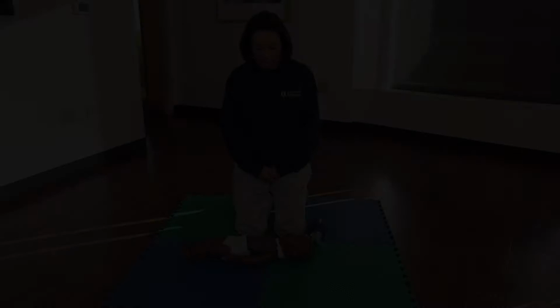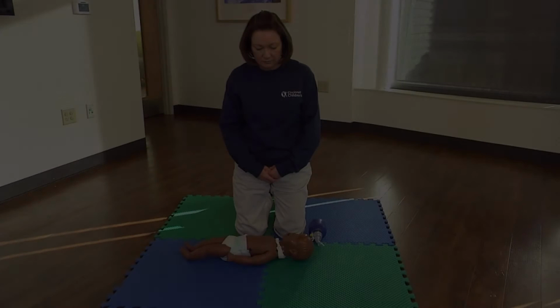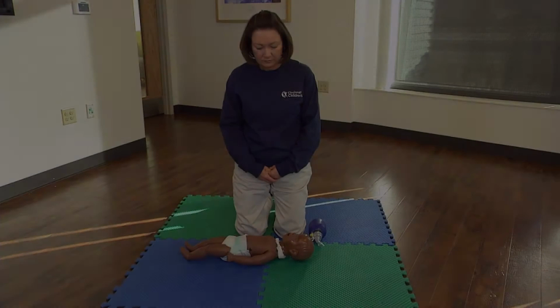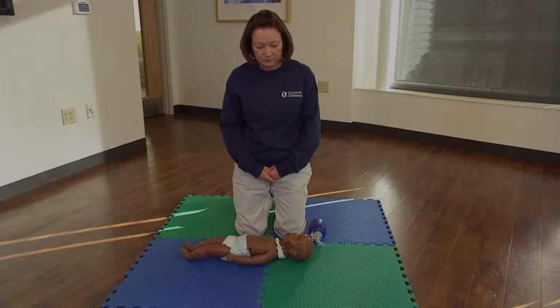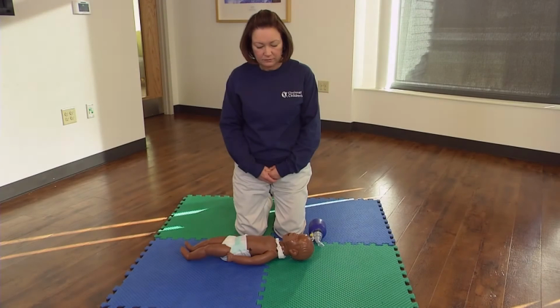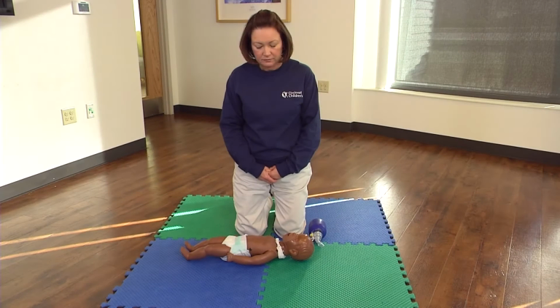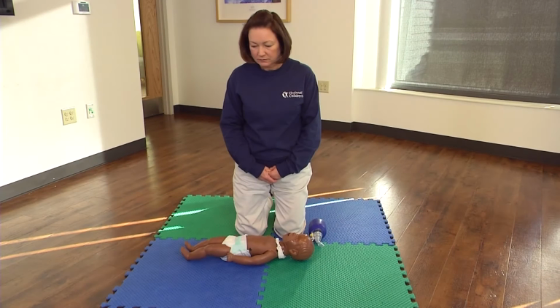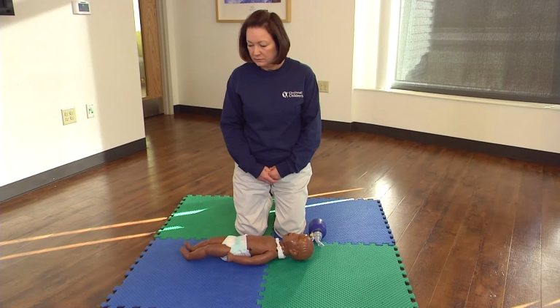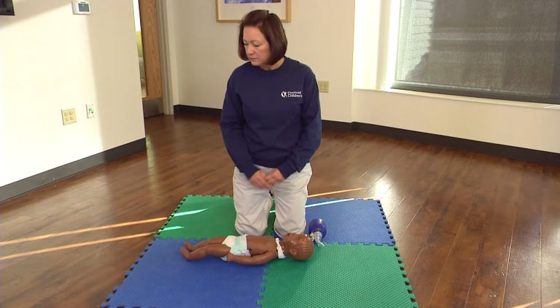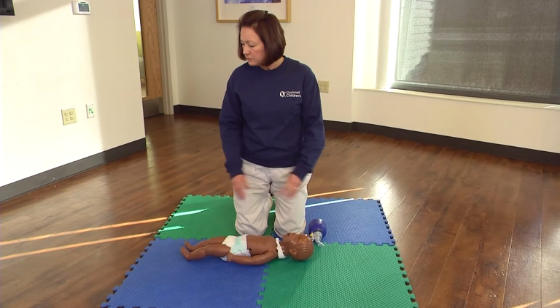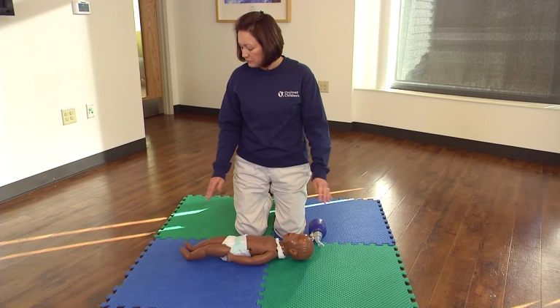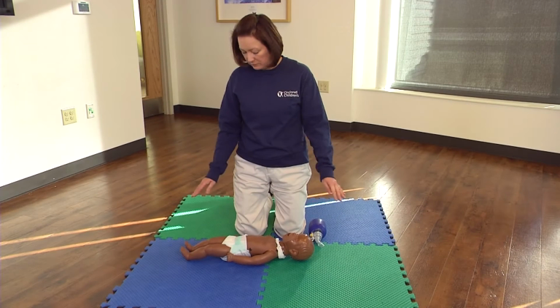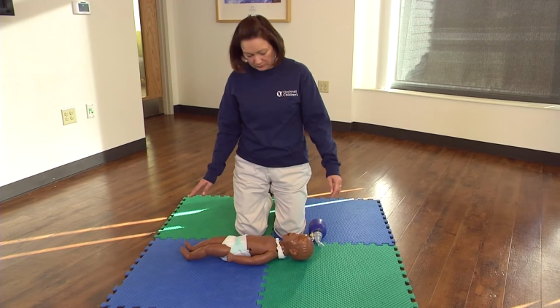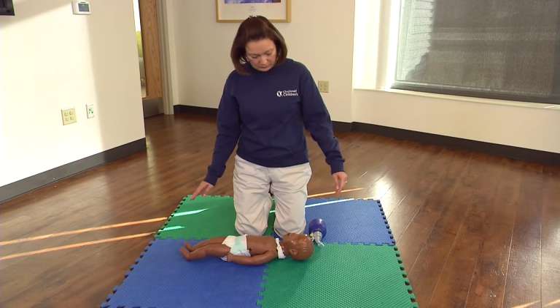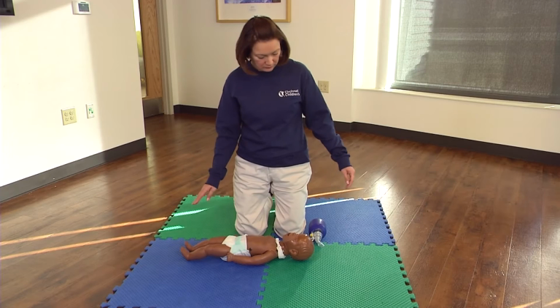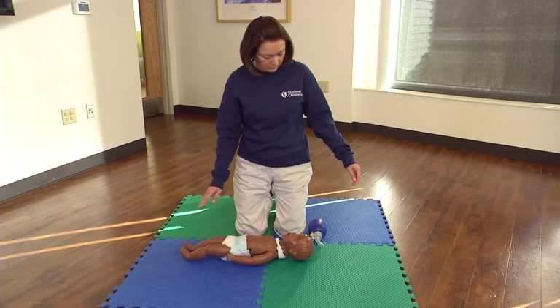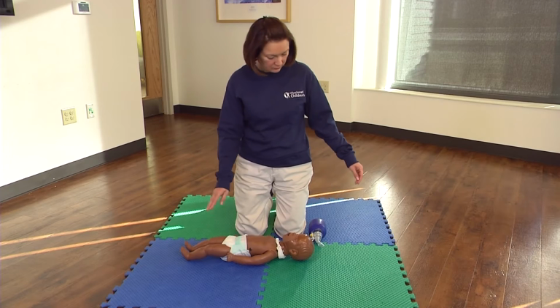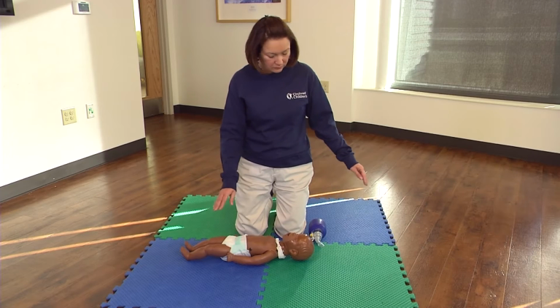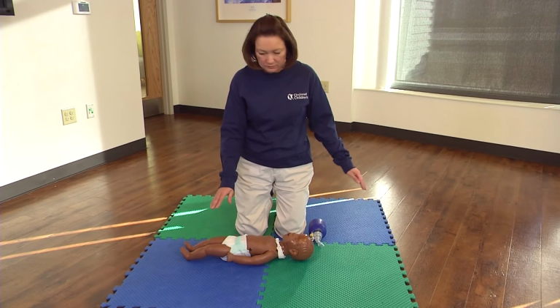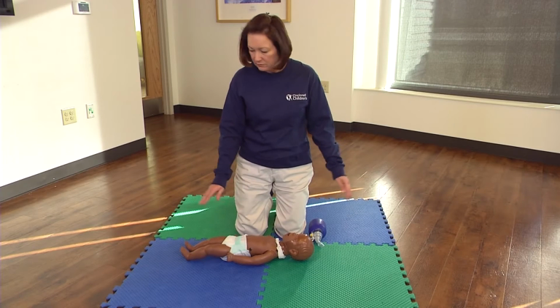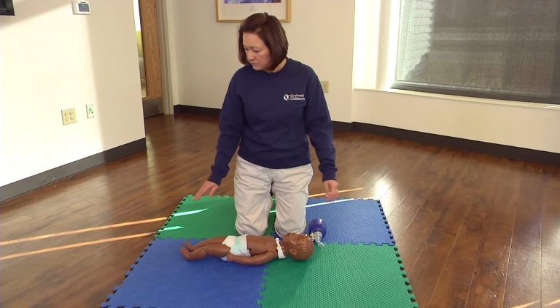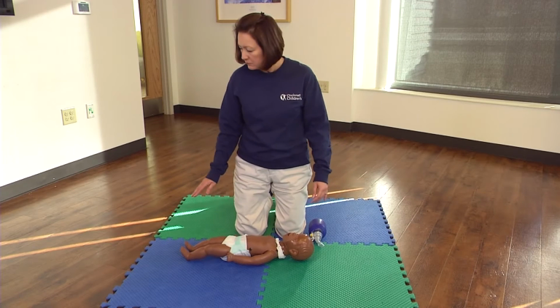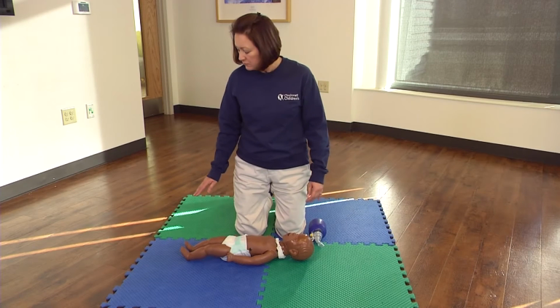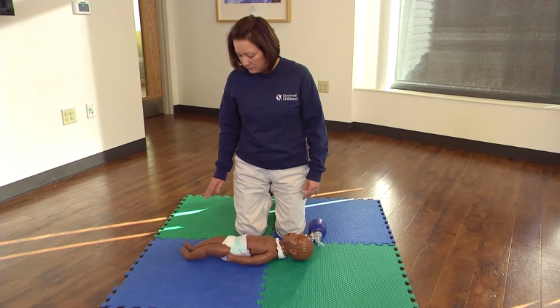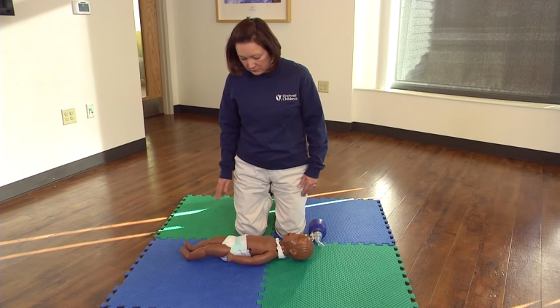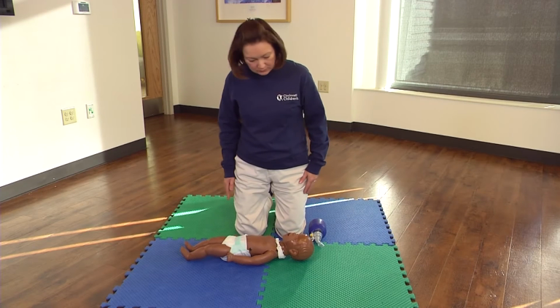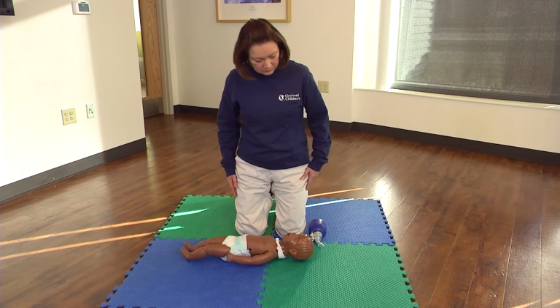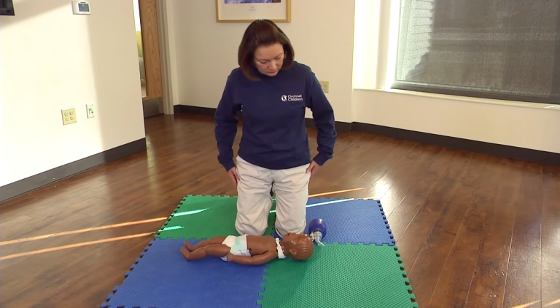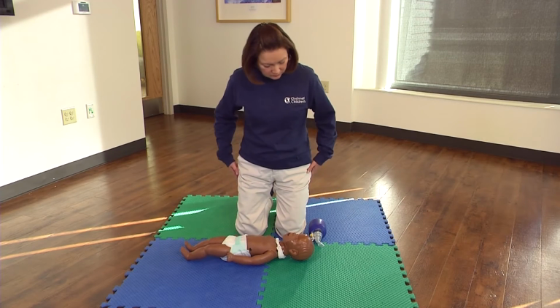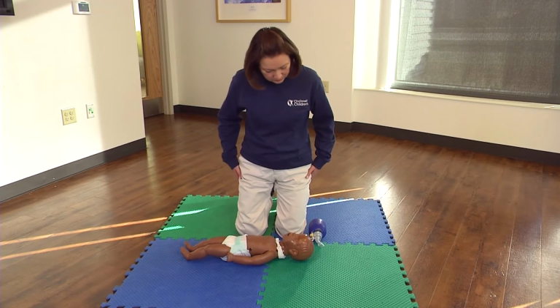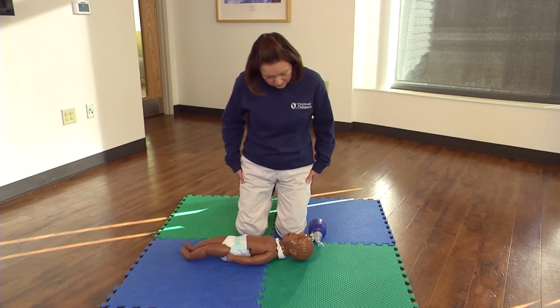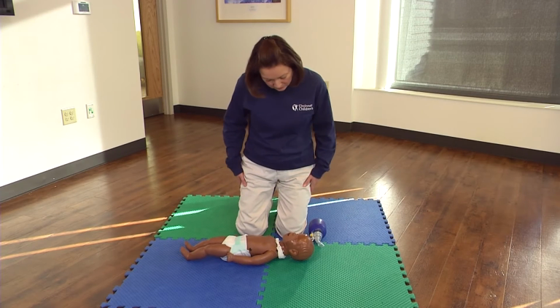You arrive on the scene. Check the scene for safety. Check the victim for consciousness.